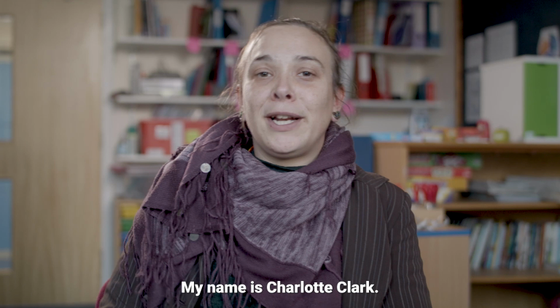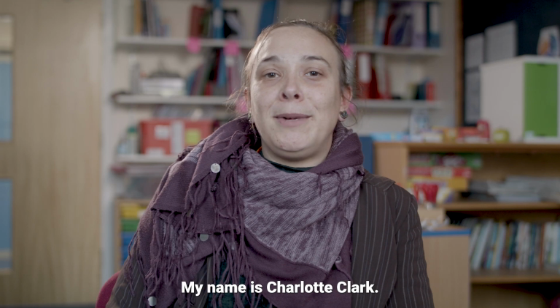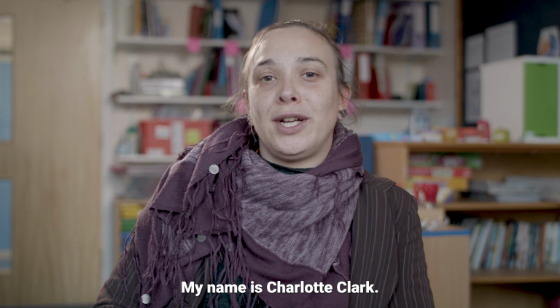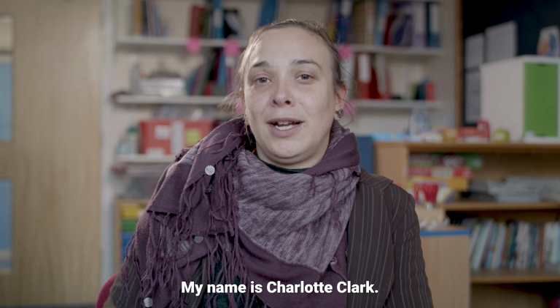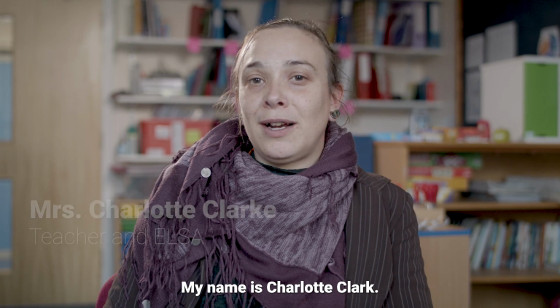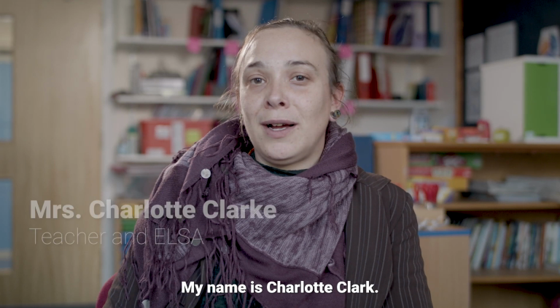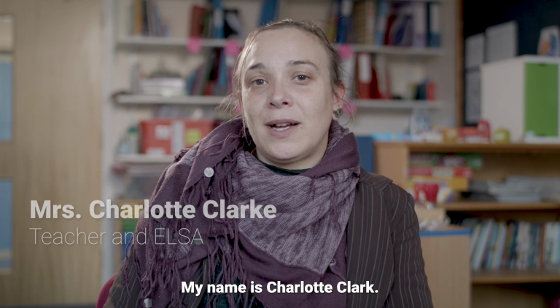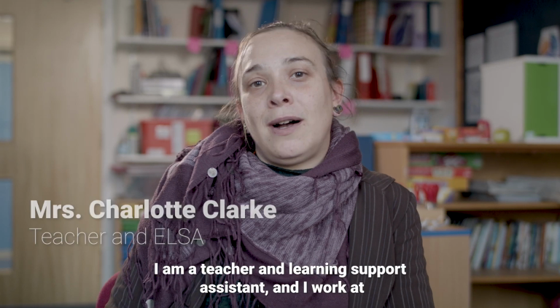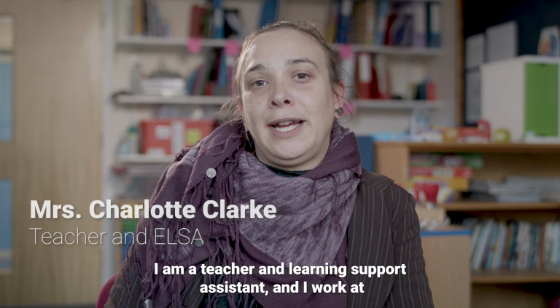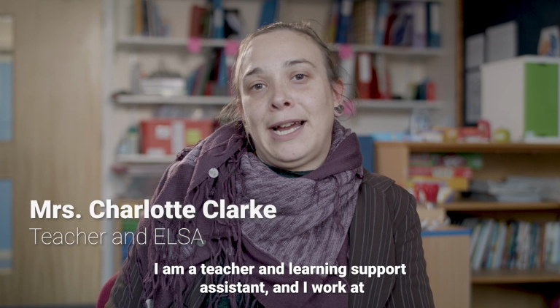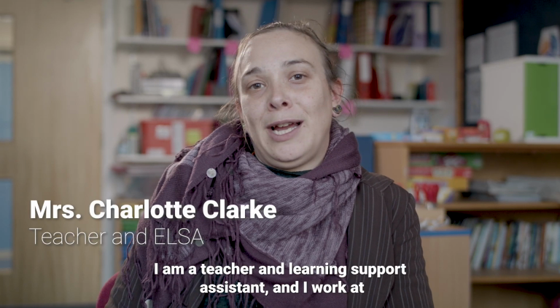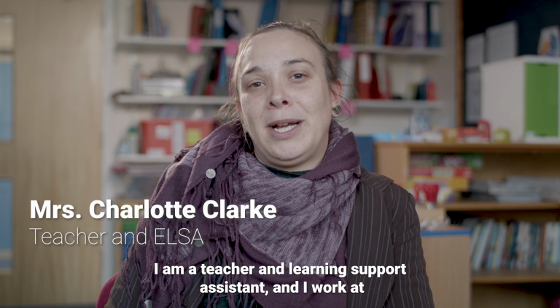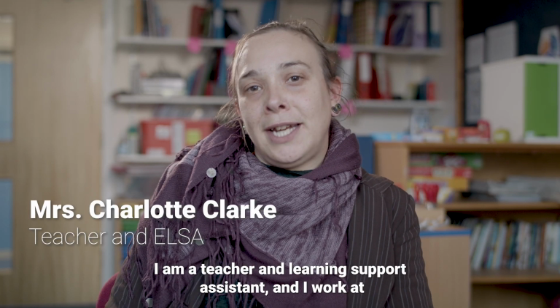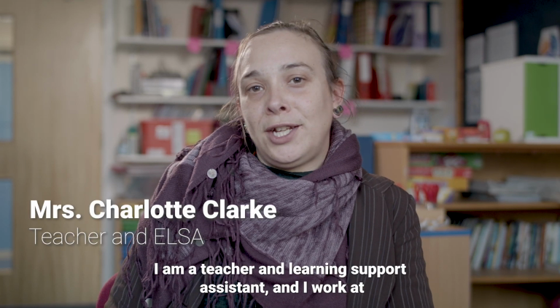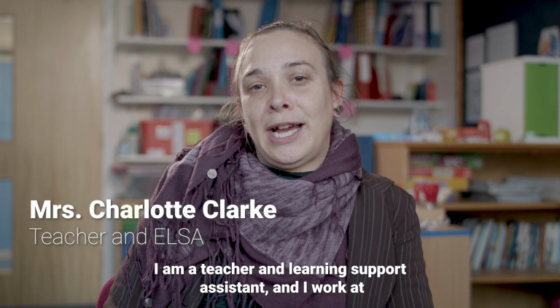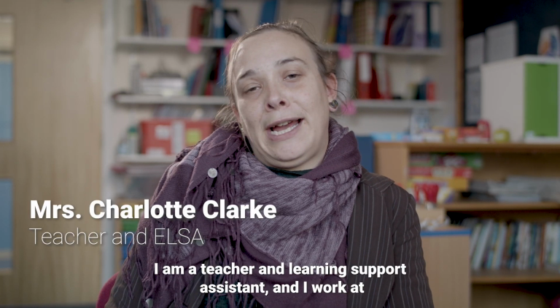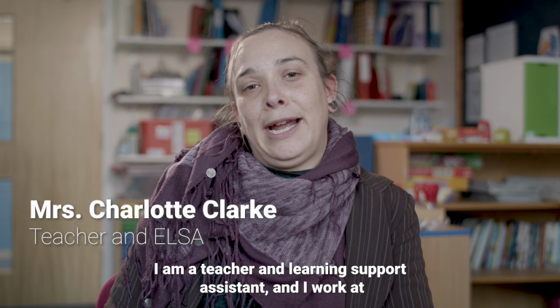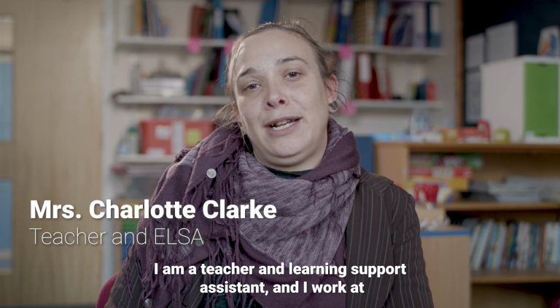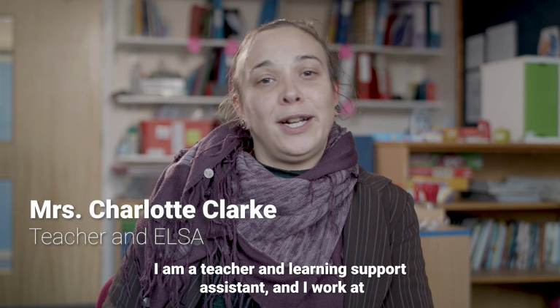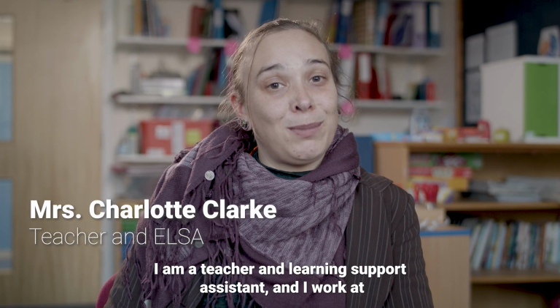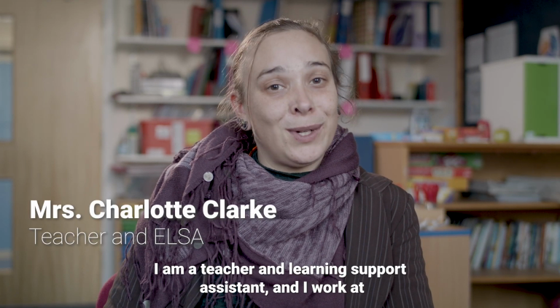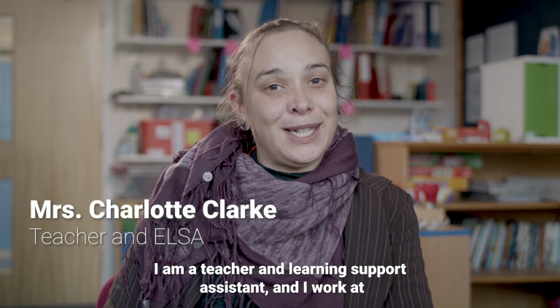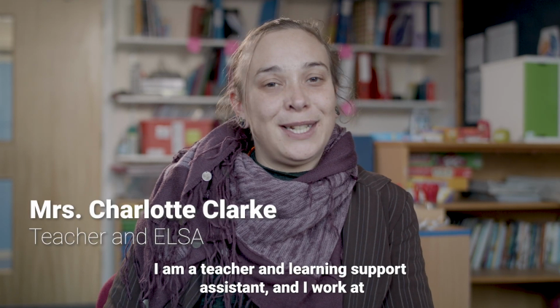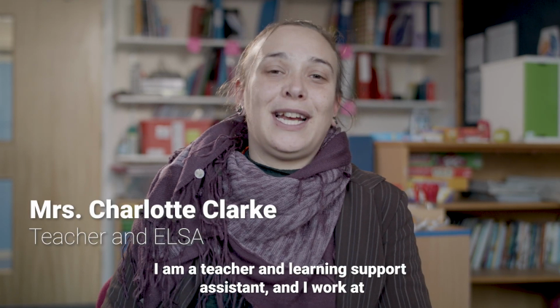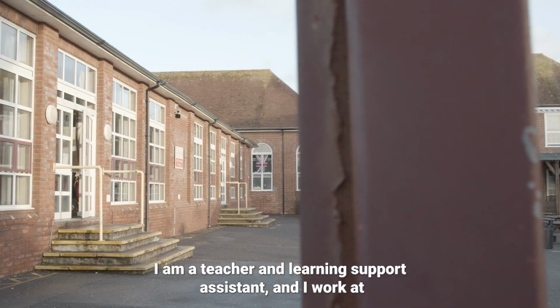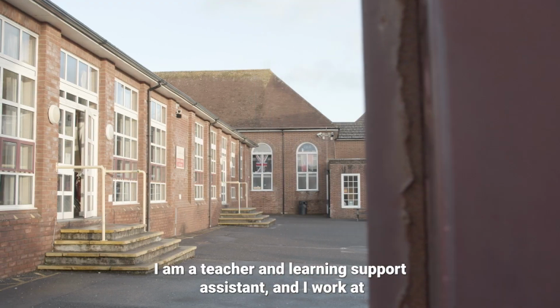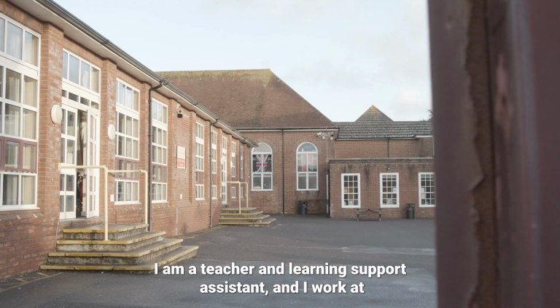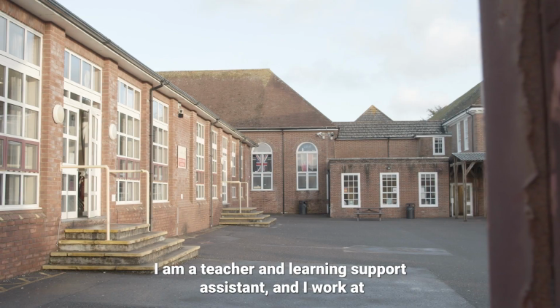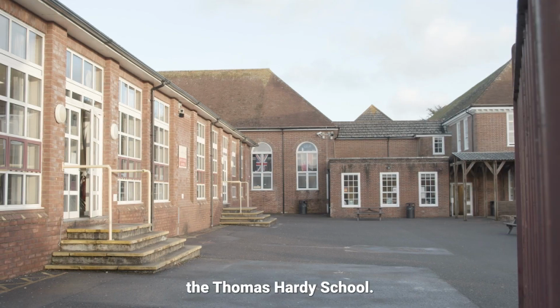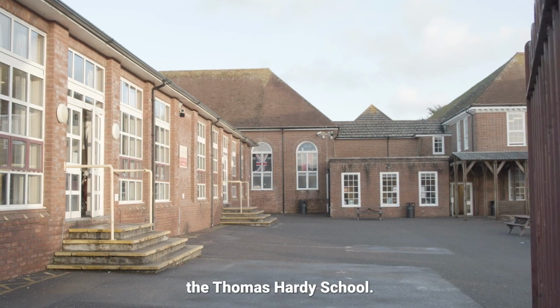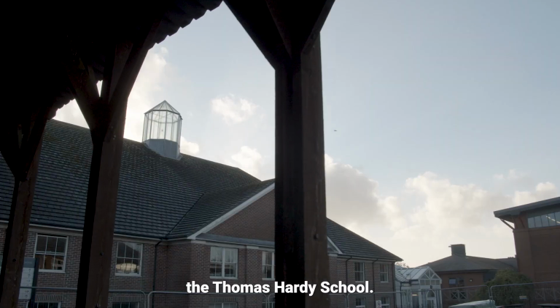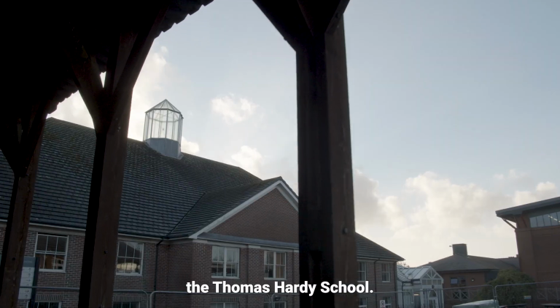My name is Charlotte Clark. I am a teacher and learning support assistant and I work at the Thomas Hardy School.